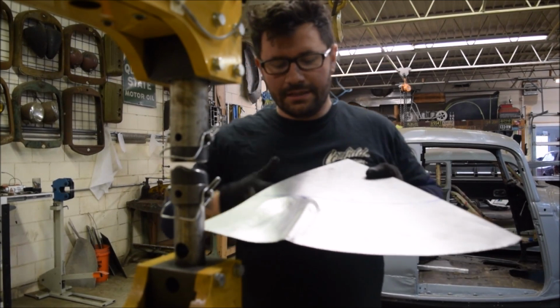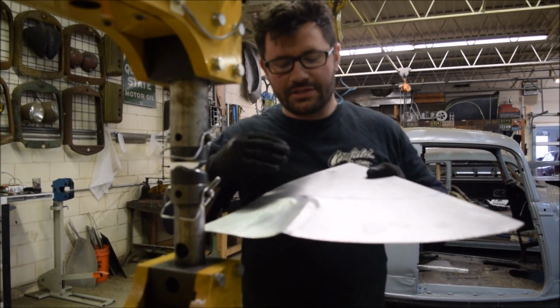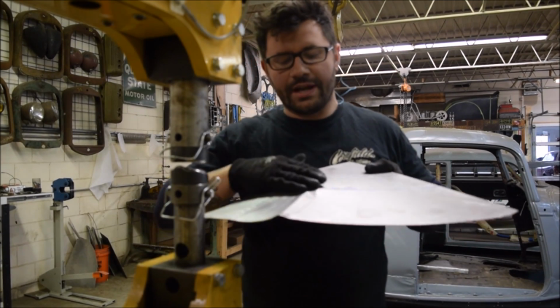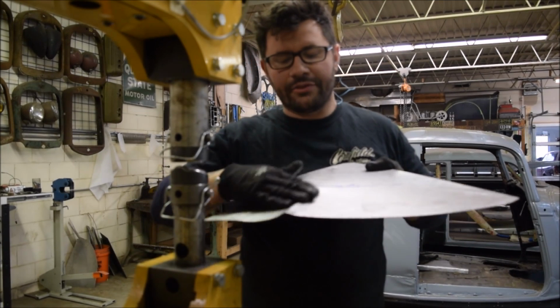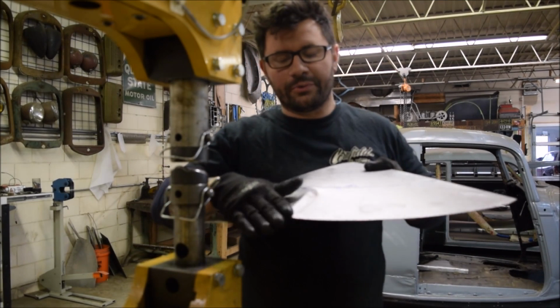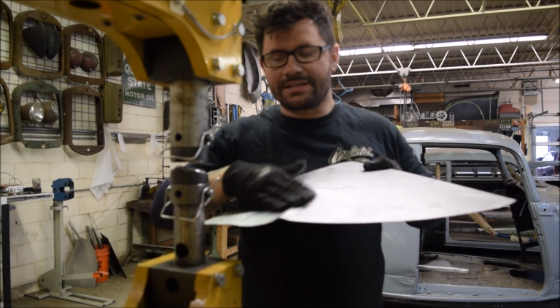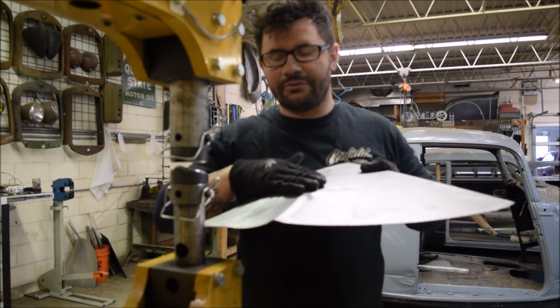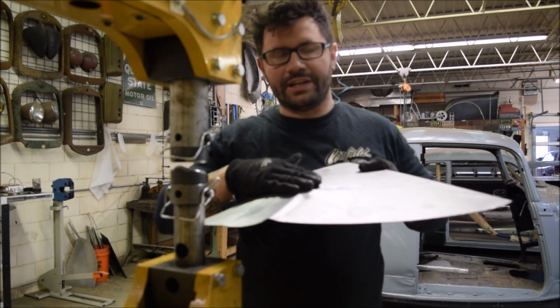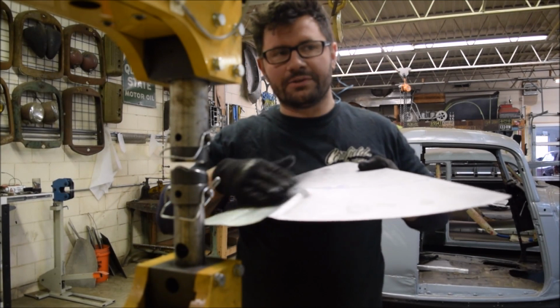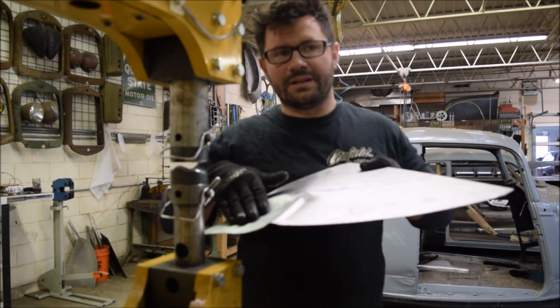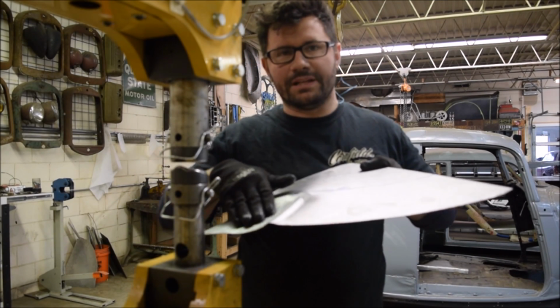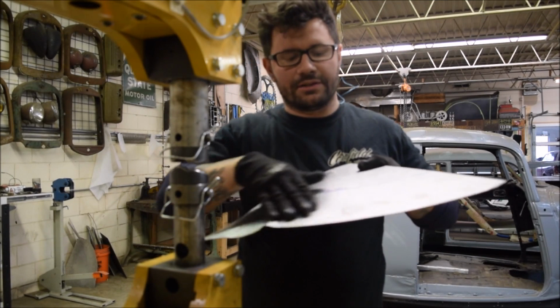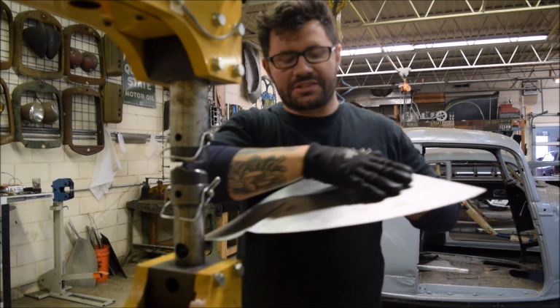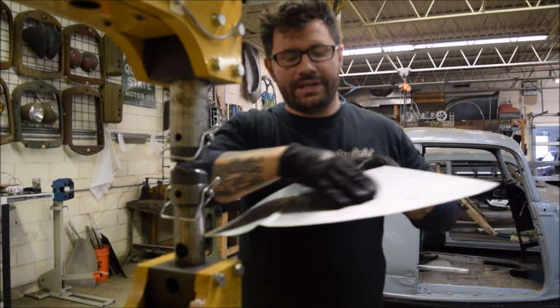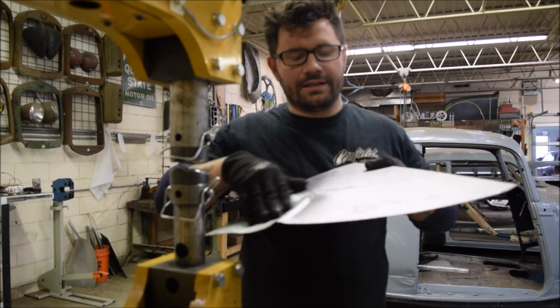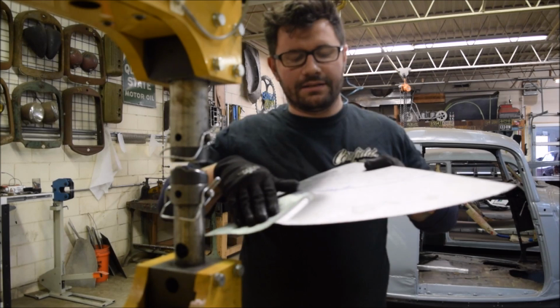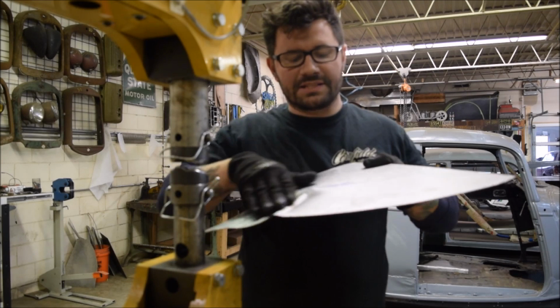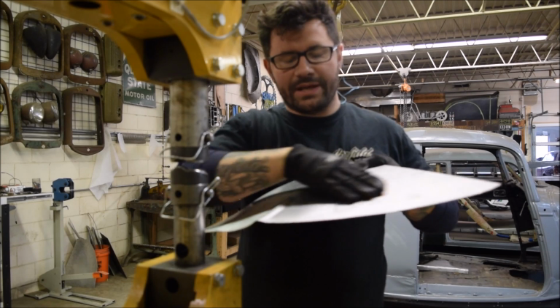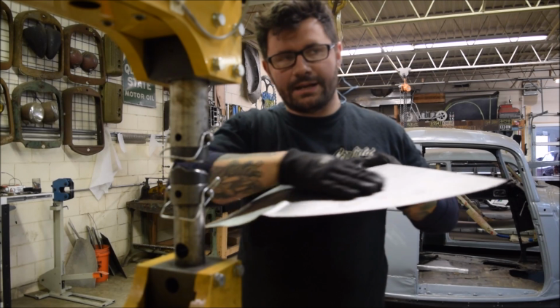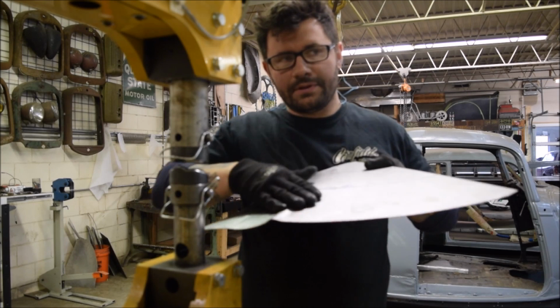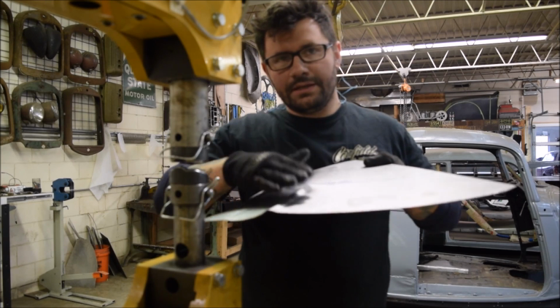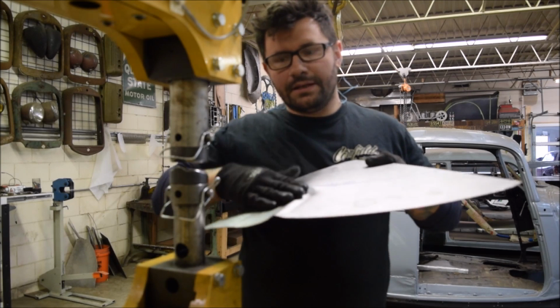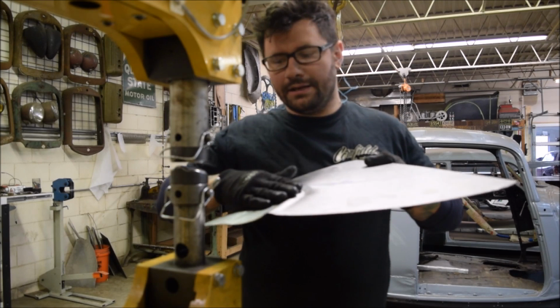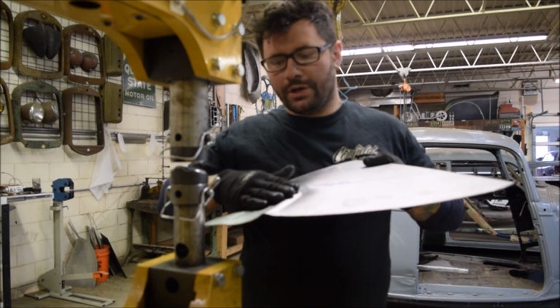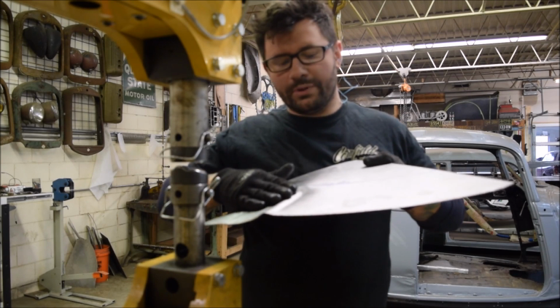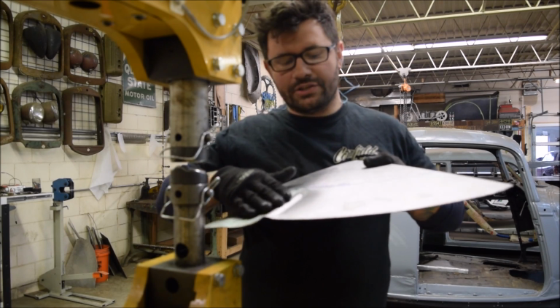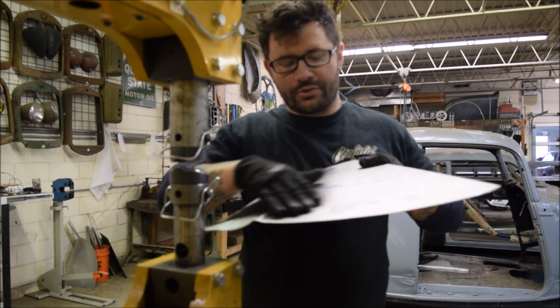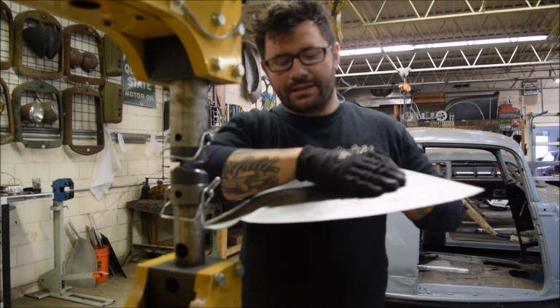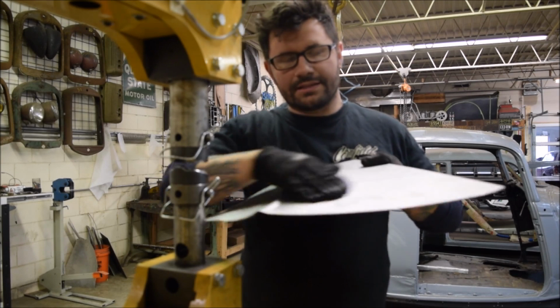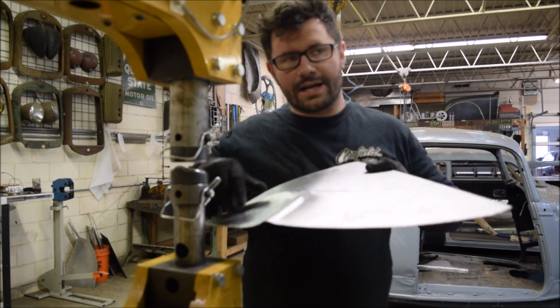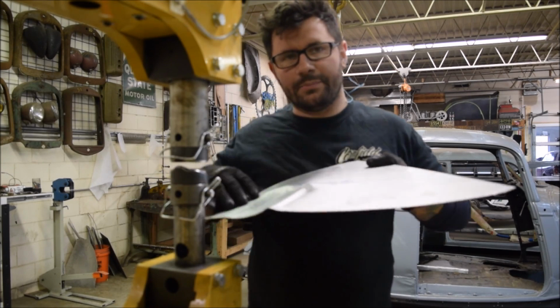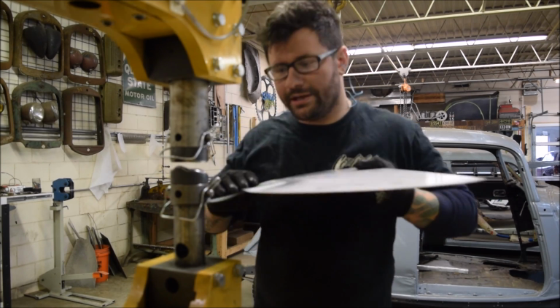The rest of the video is going to be a little sped up while we shrink this entire panel.